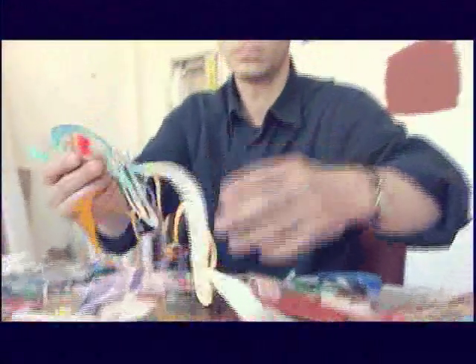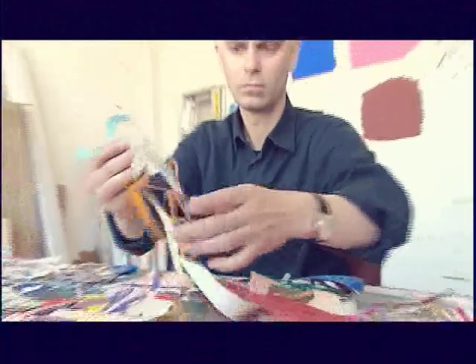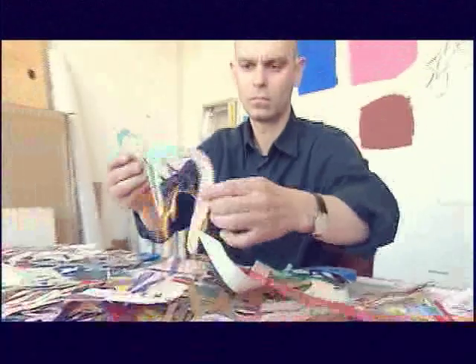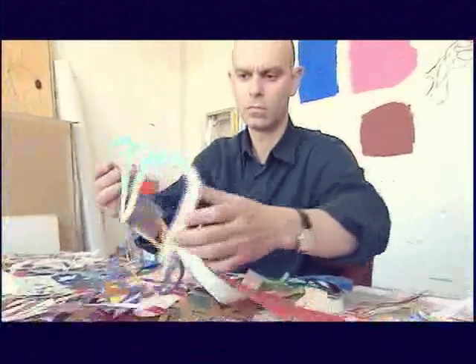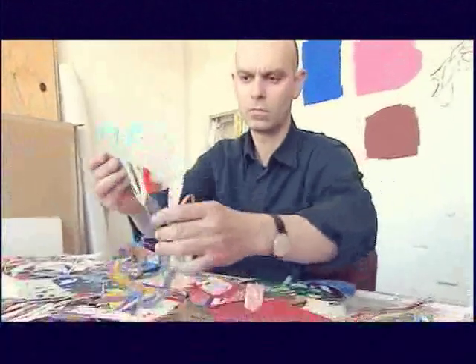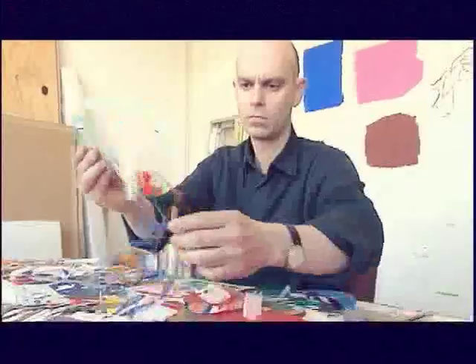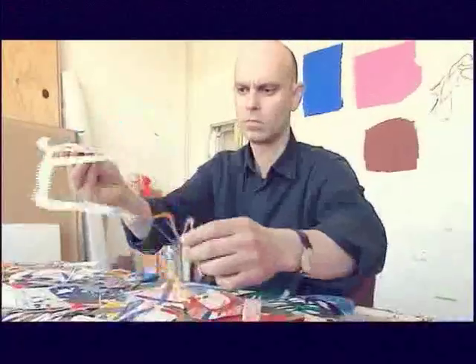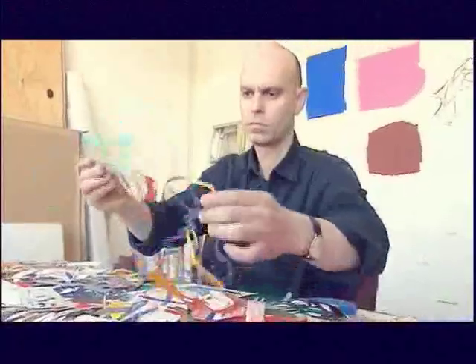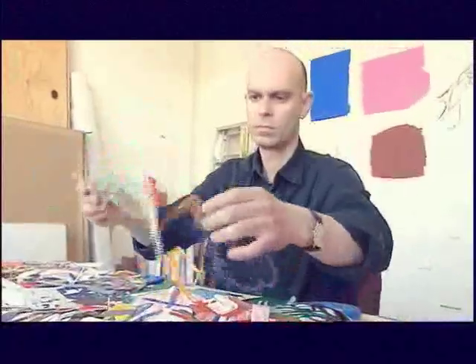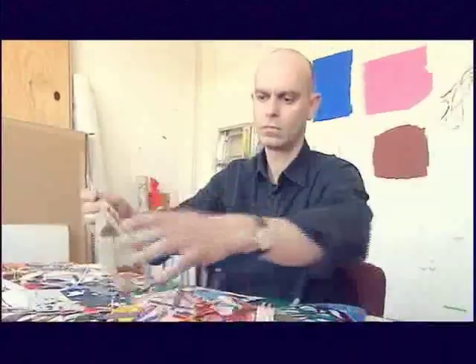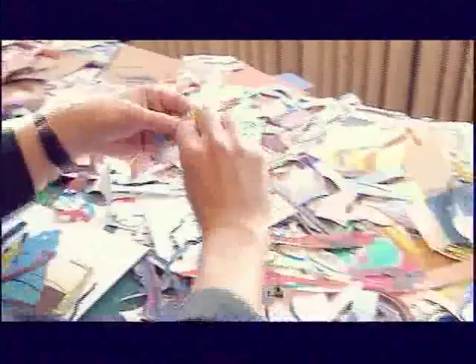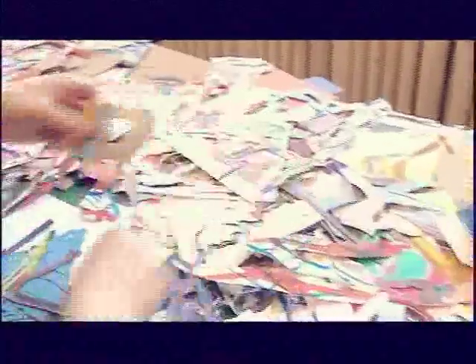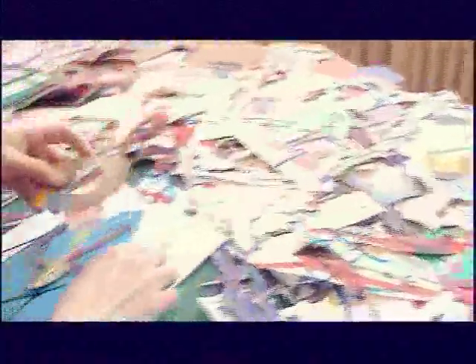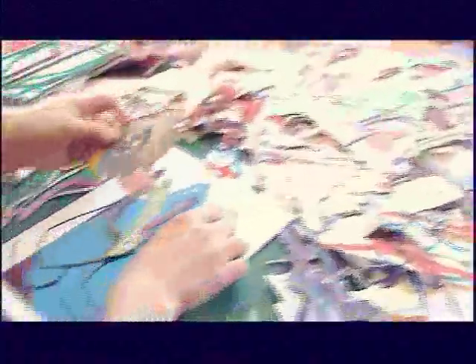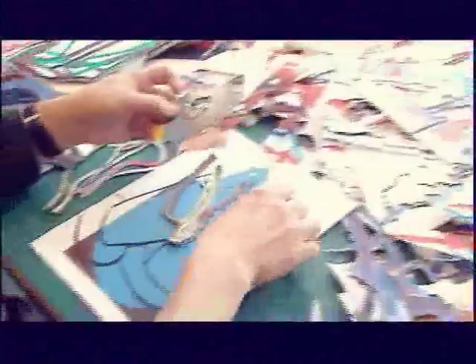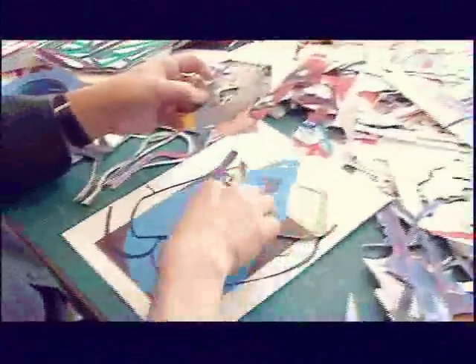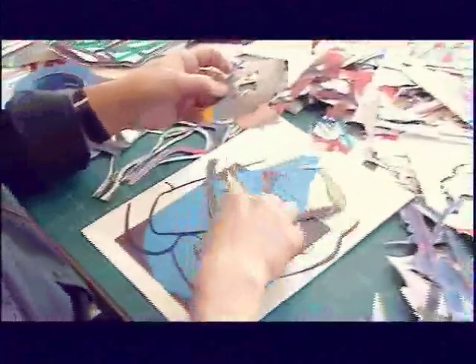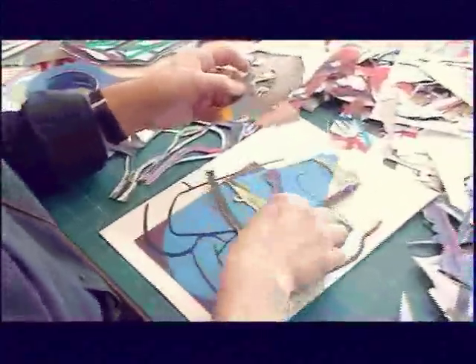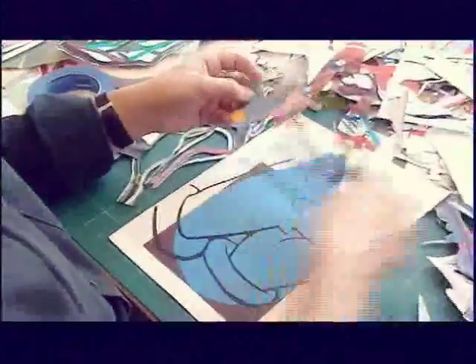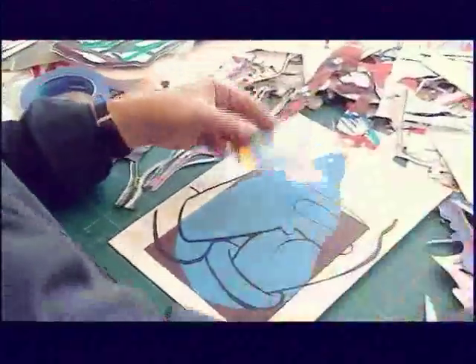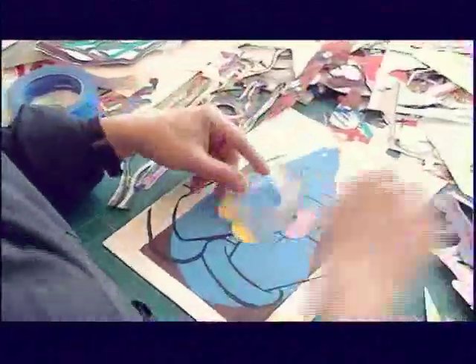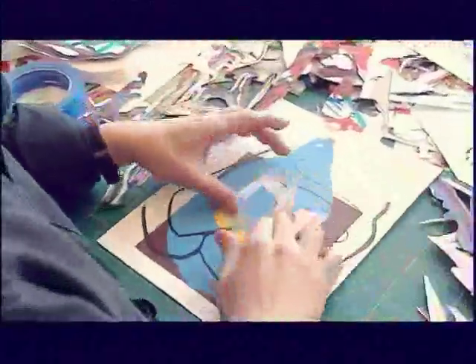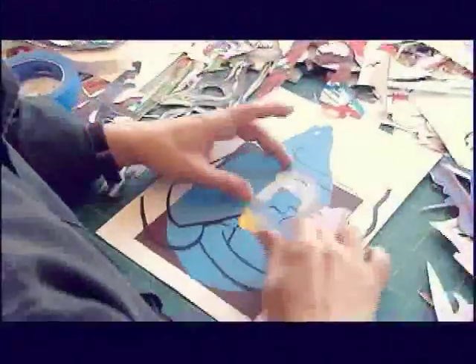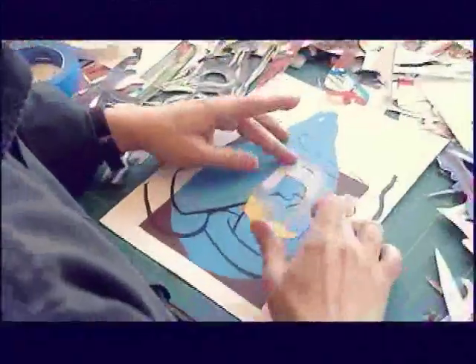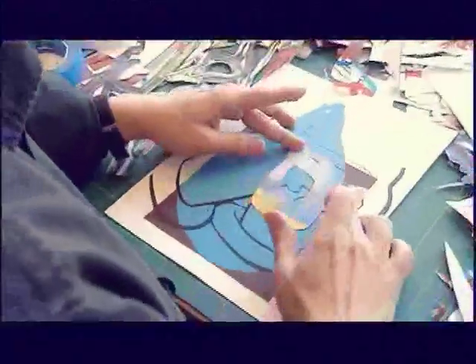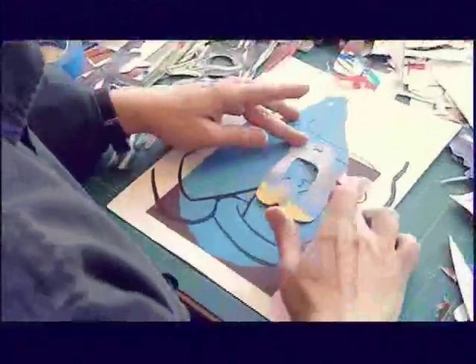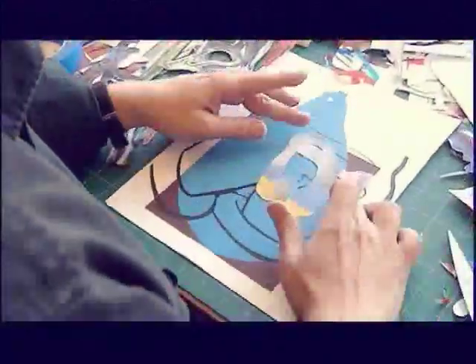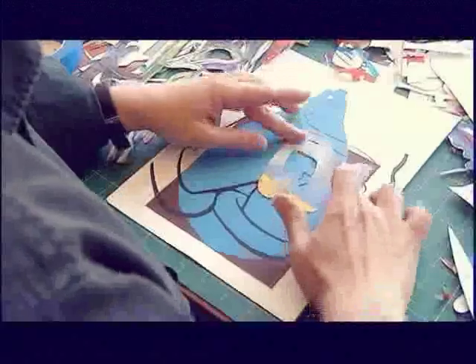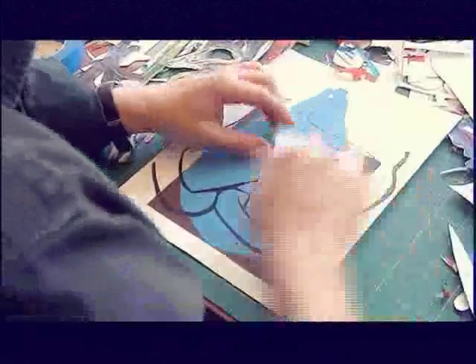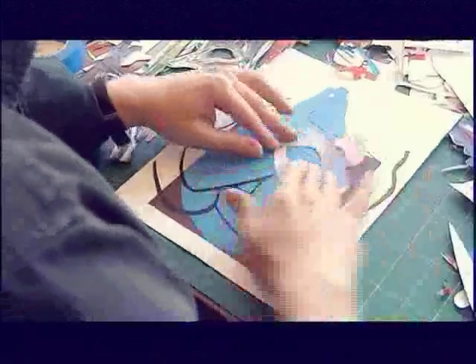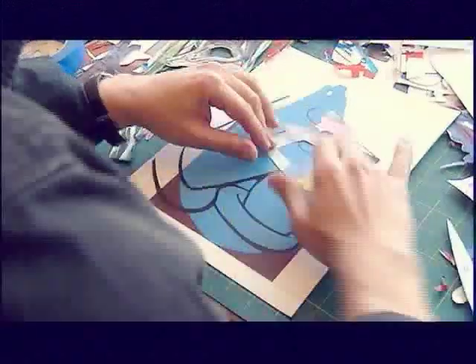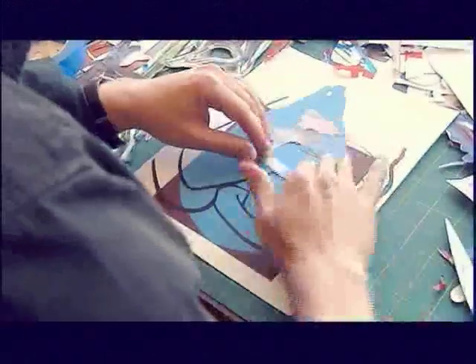When one thing was, at the beginning, easily recognizable as a foot or as a hat, now it has just become a shape of color.